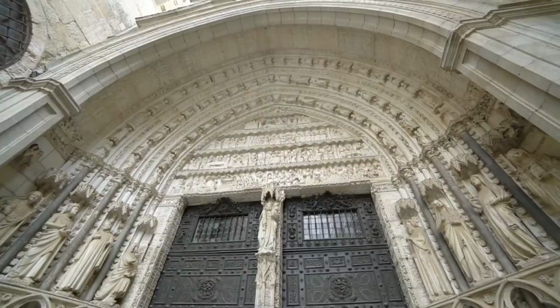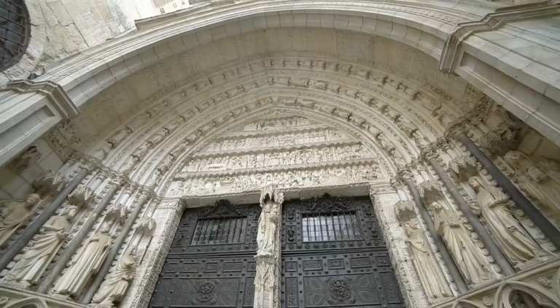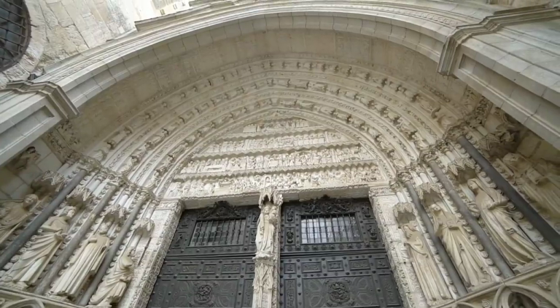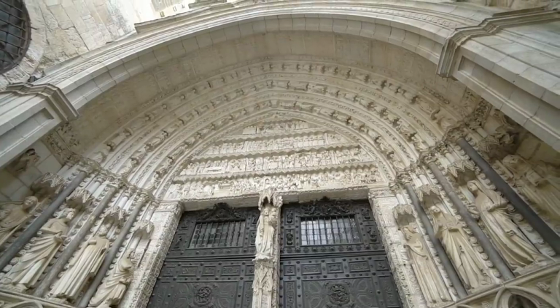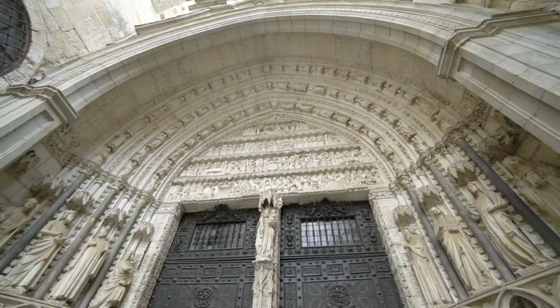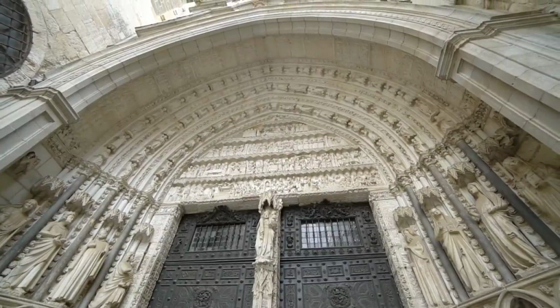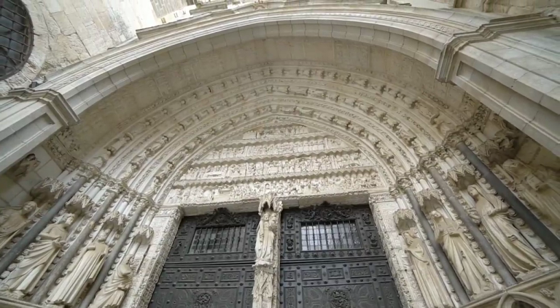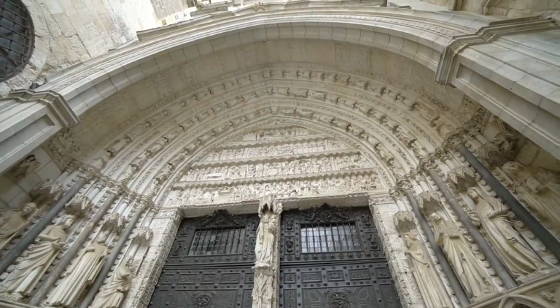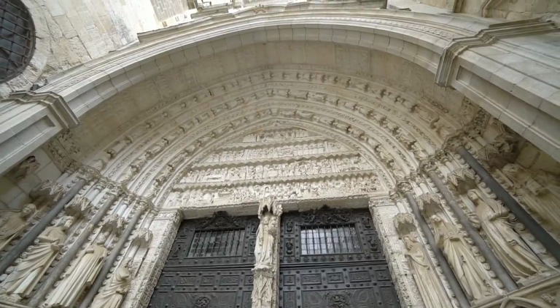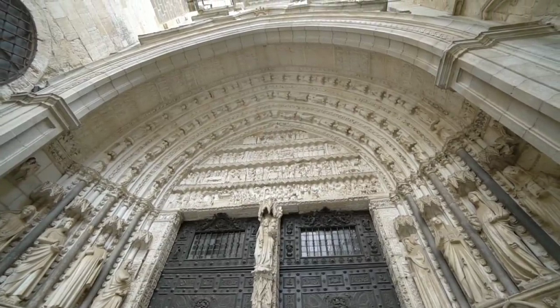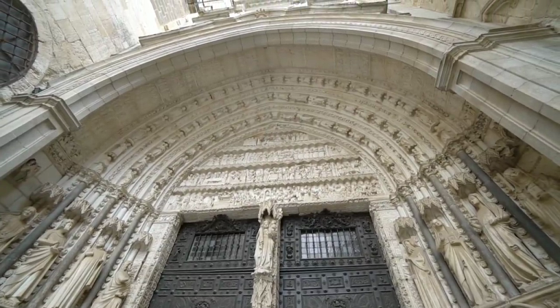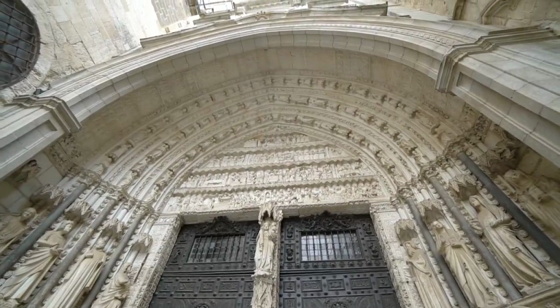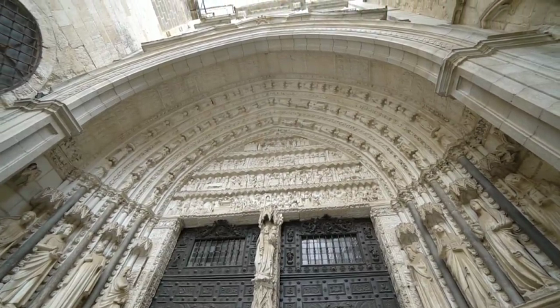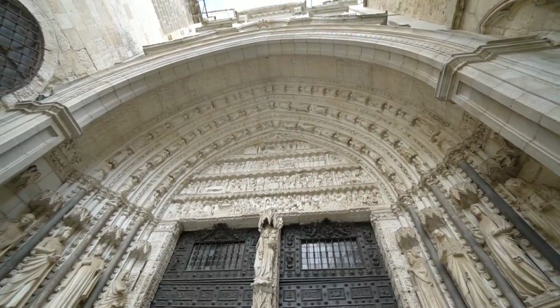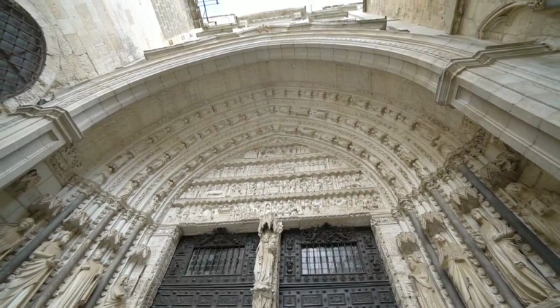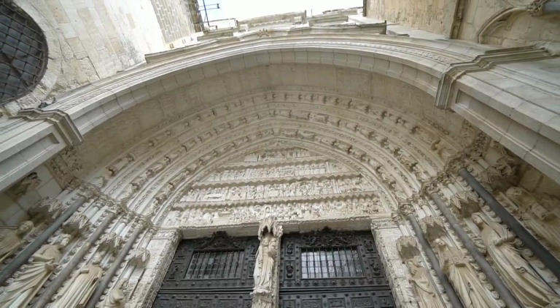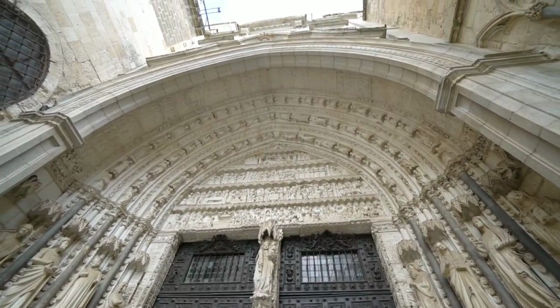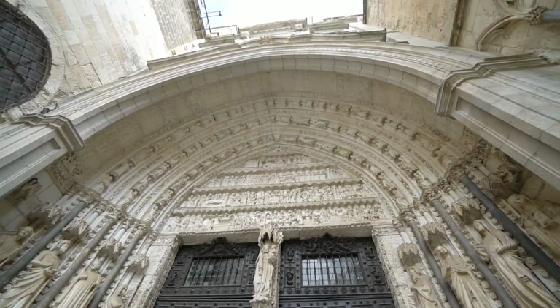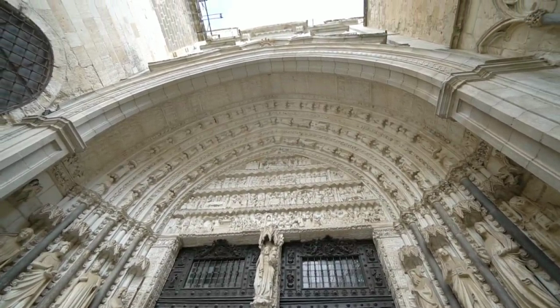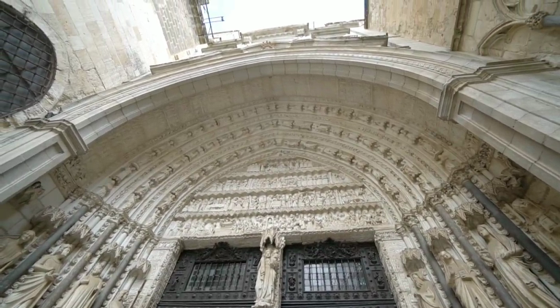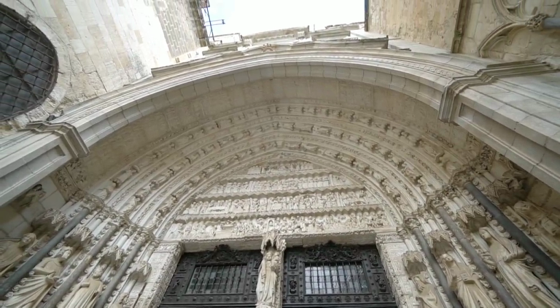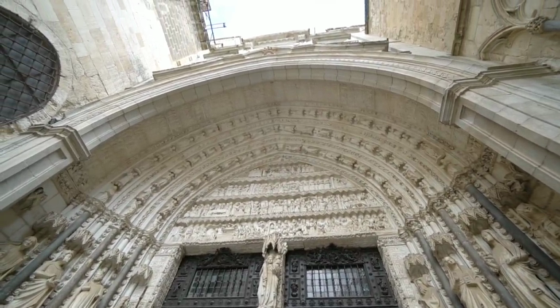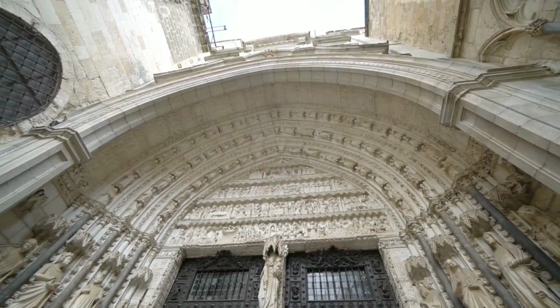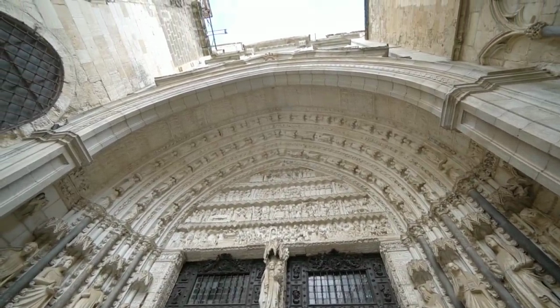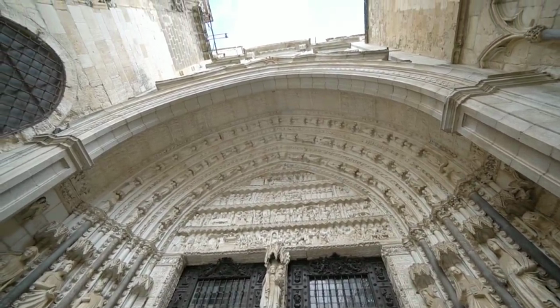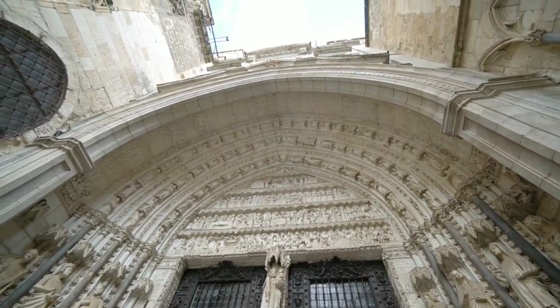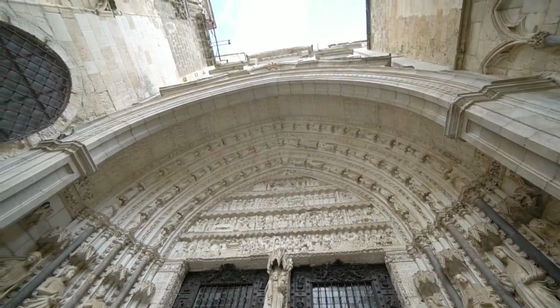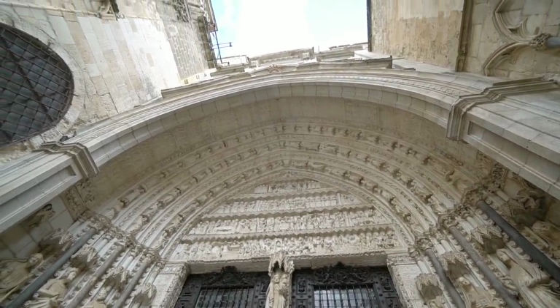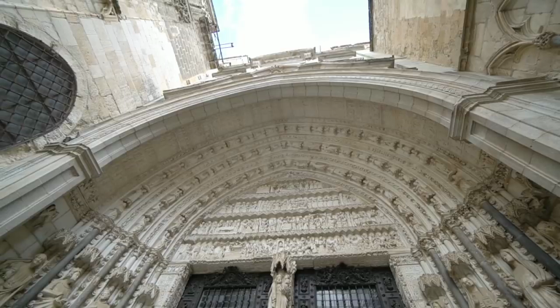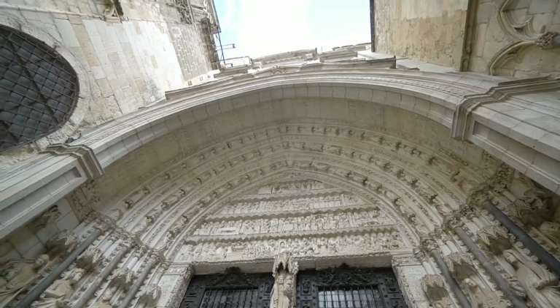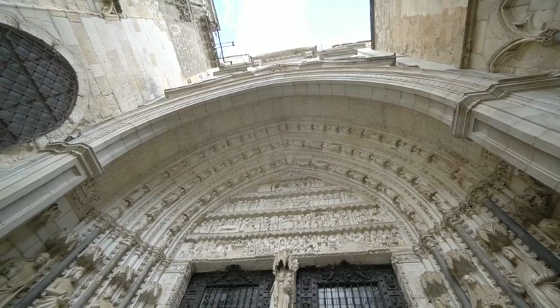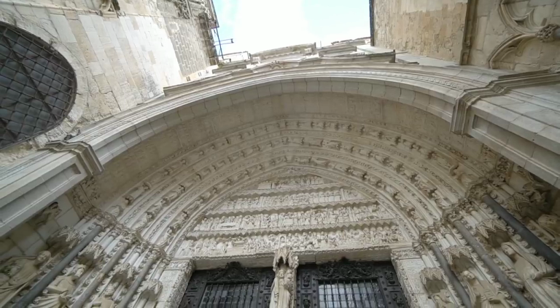They don't allow photos or filming in this part of the church, so this was more for me than you guys this time.